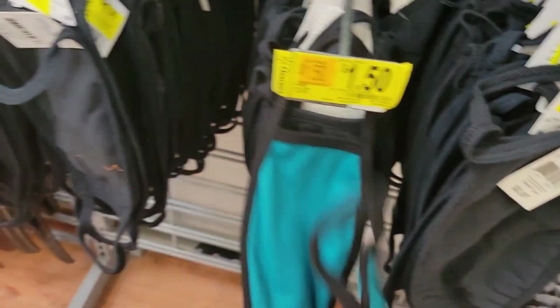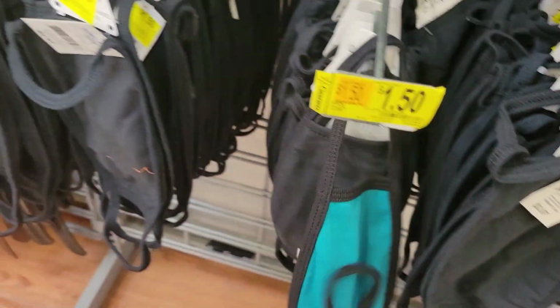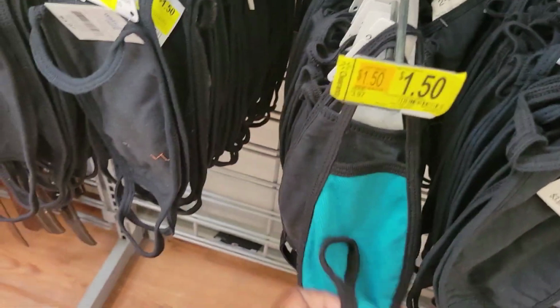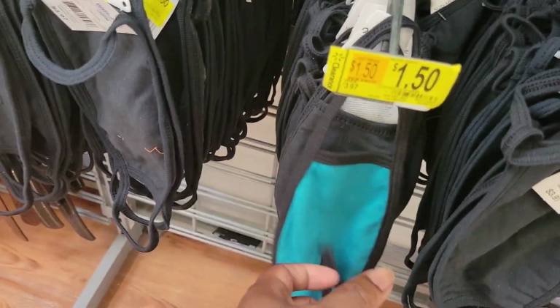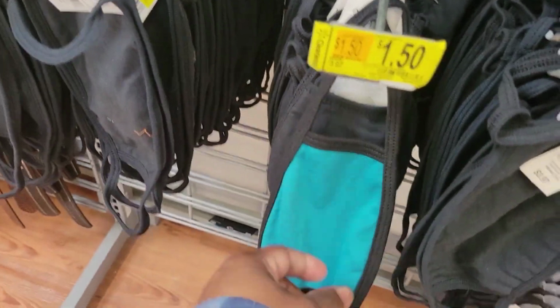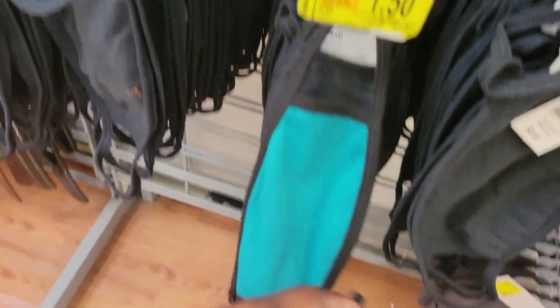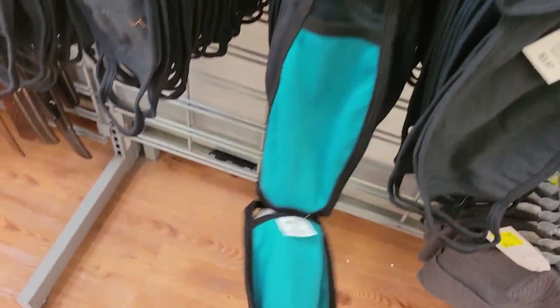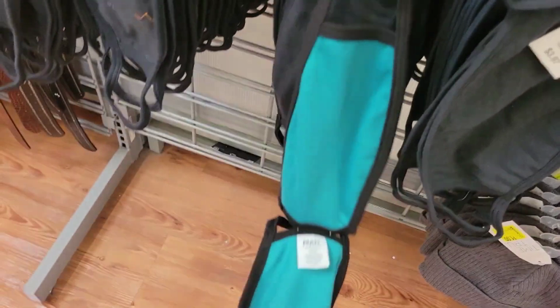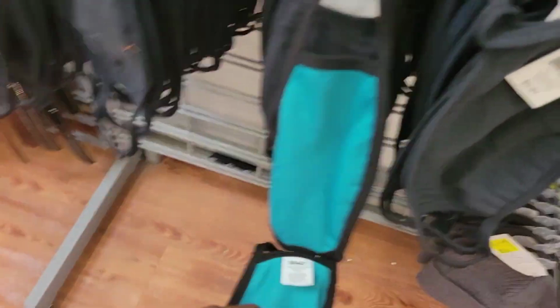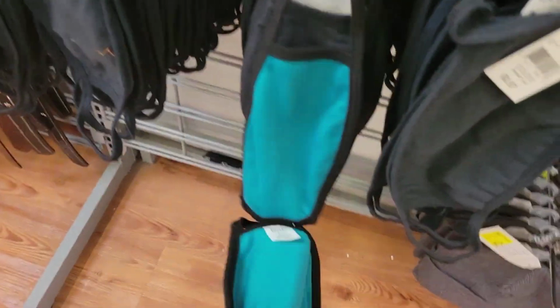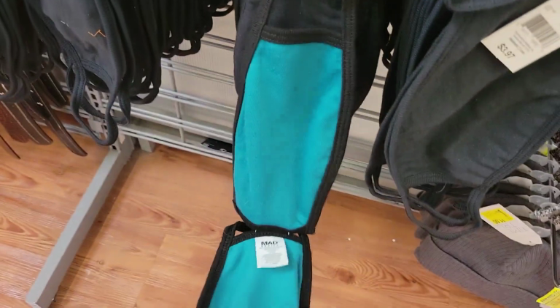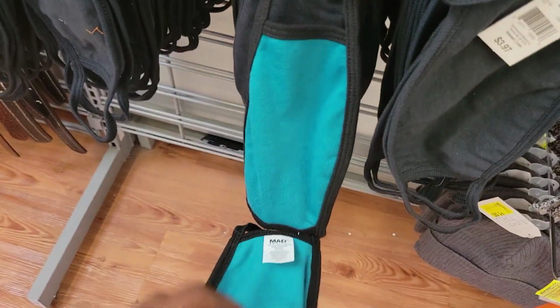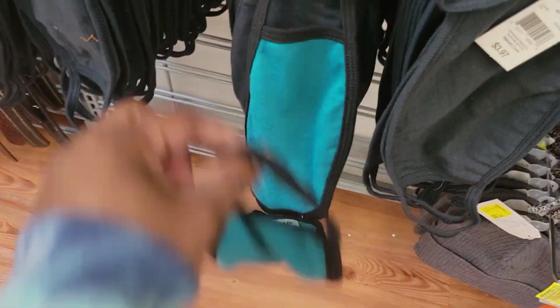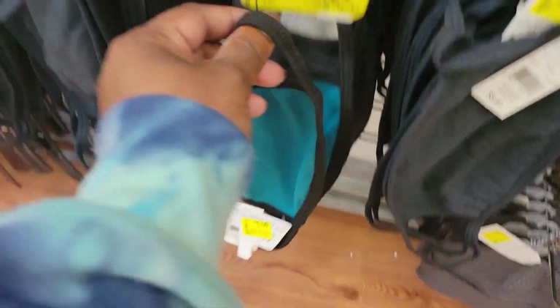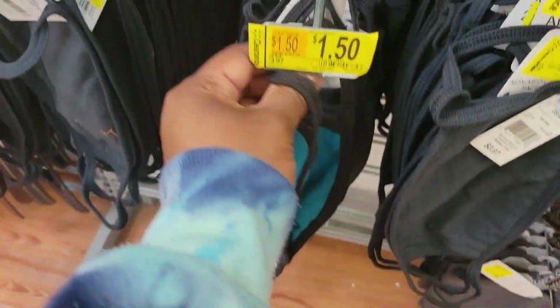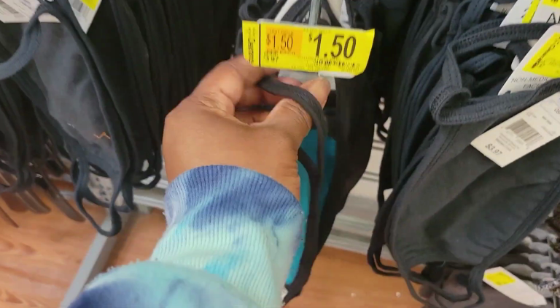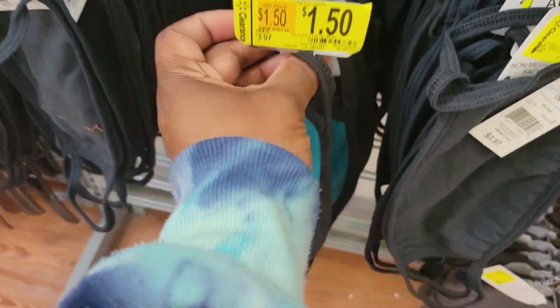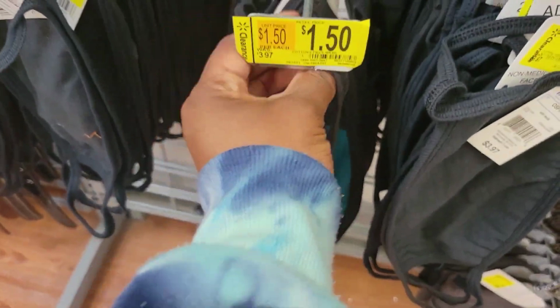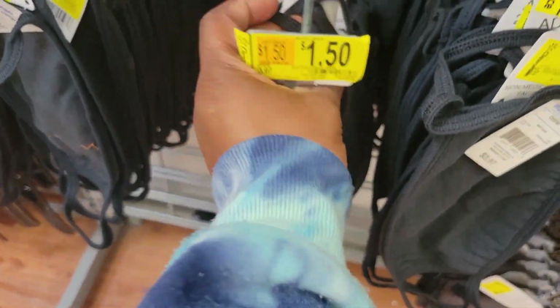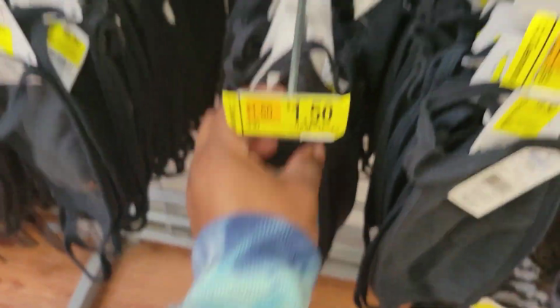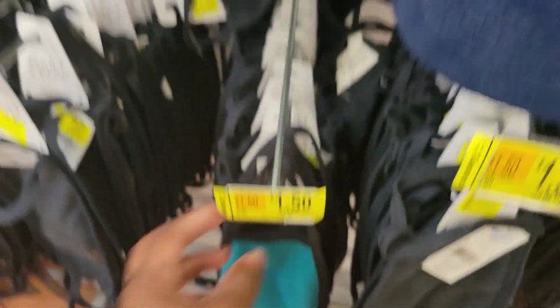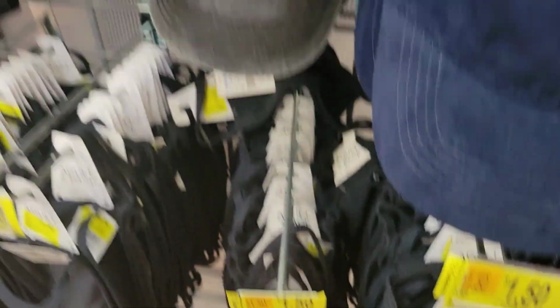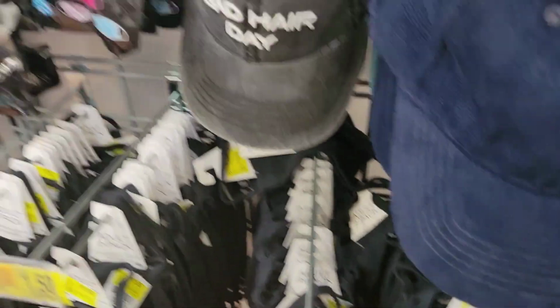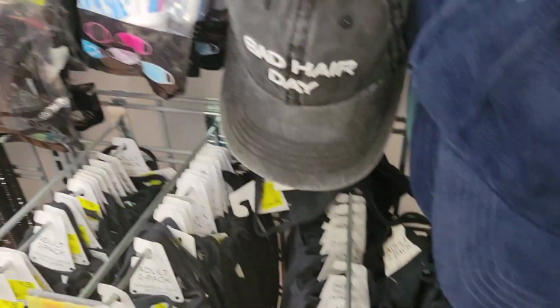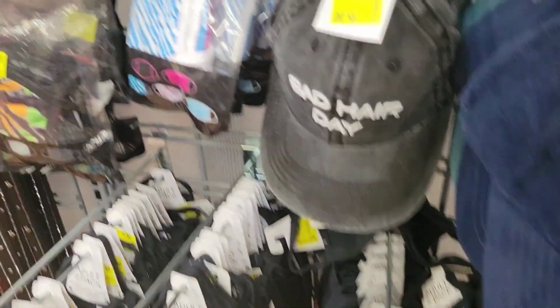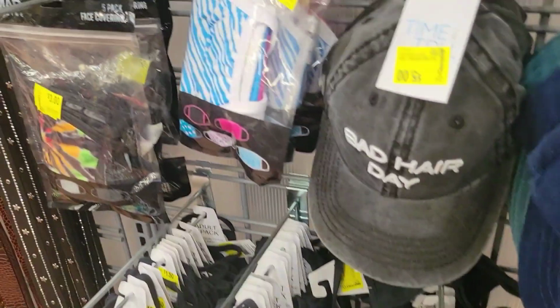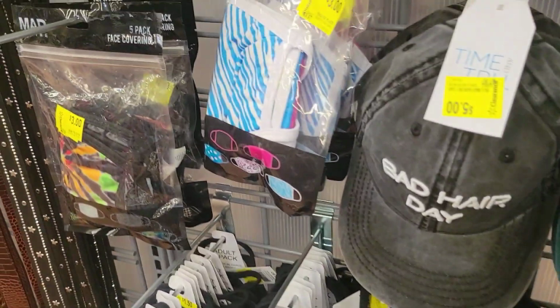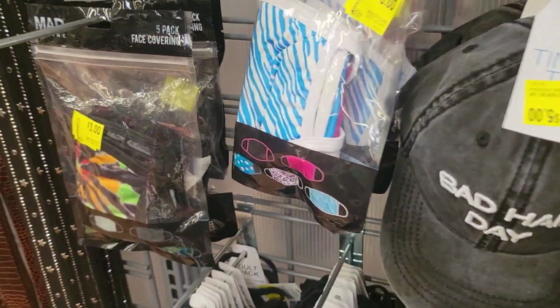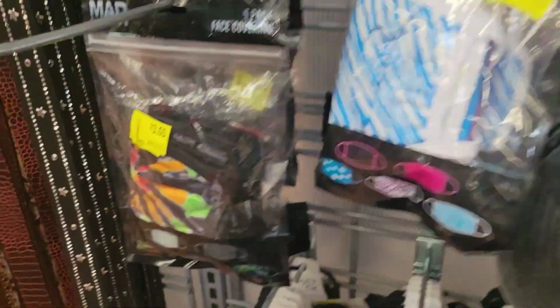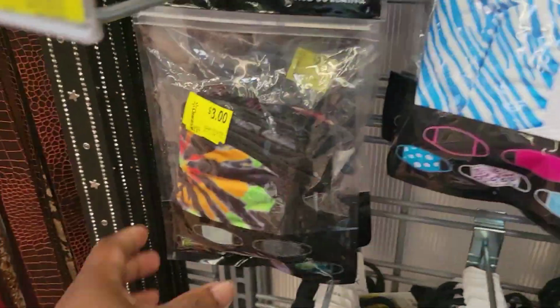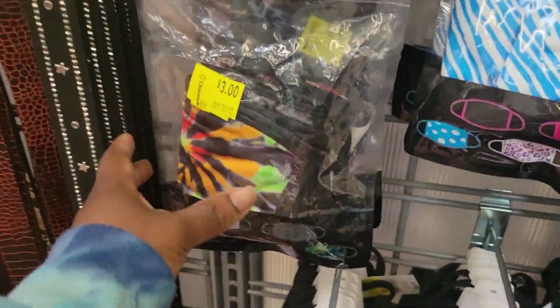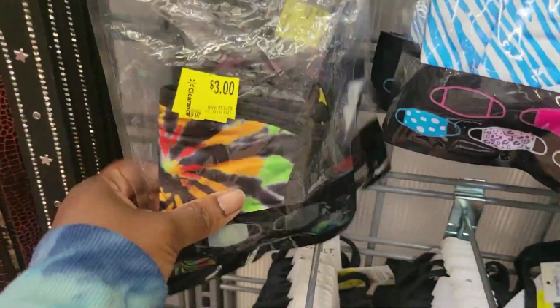Masks are $1.50 — it comes two in a pack for $1.50. It's also $1 for some items. There's a multi-pack here for $3.